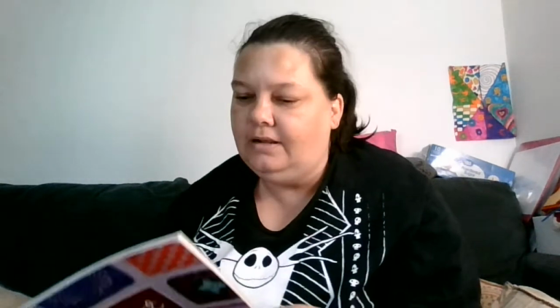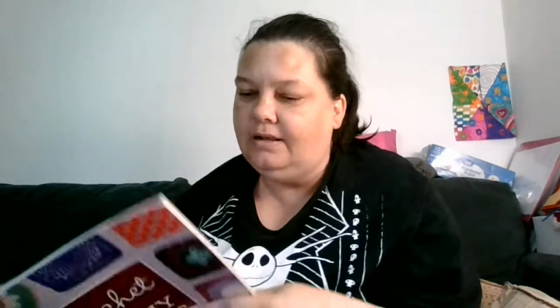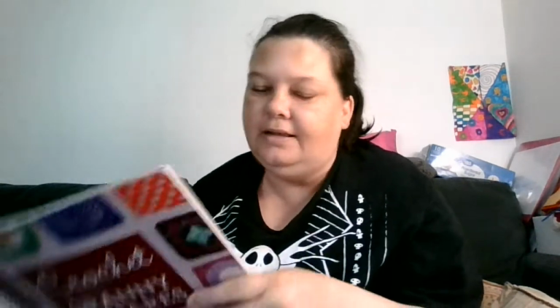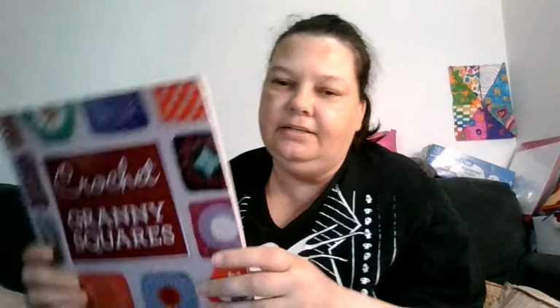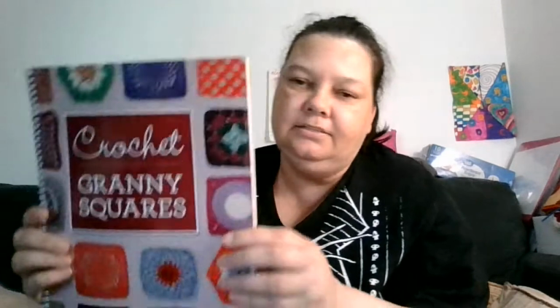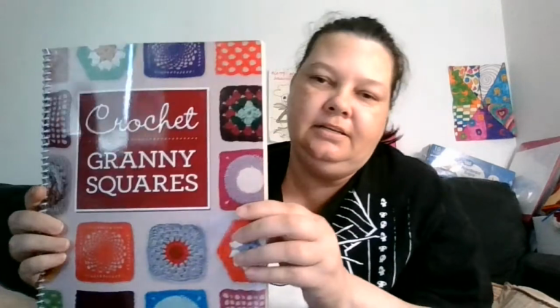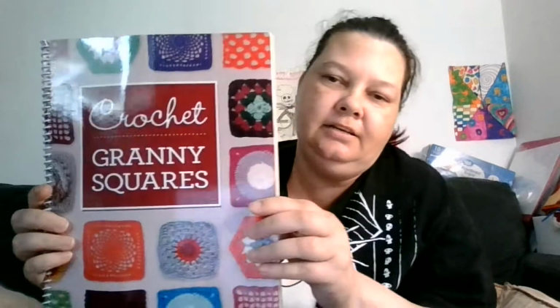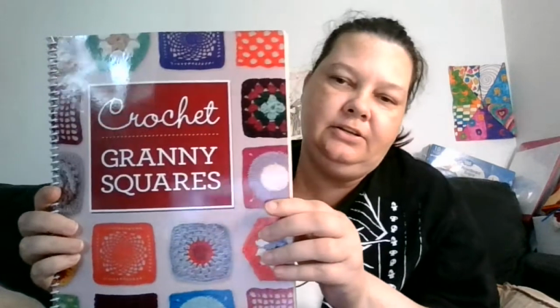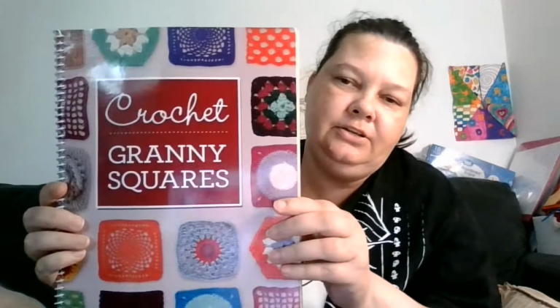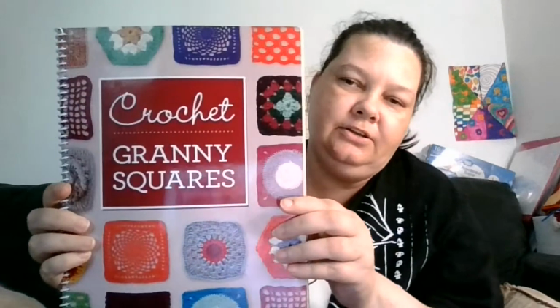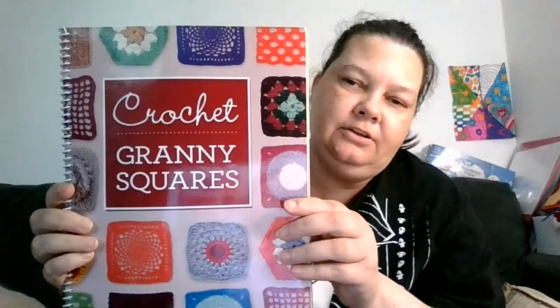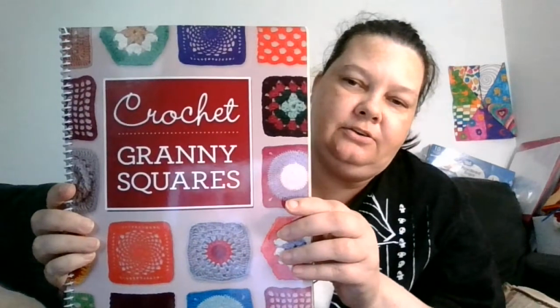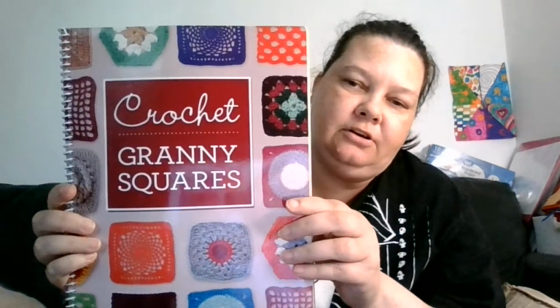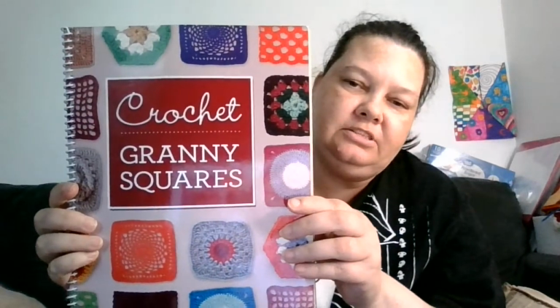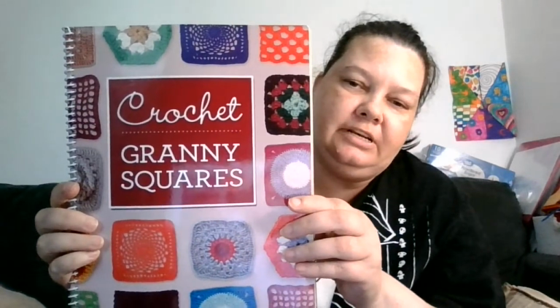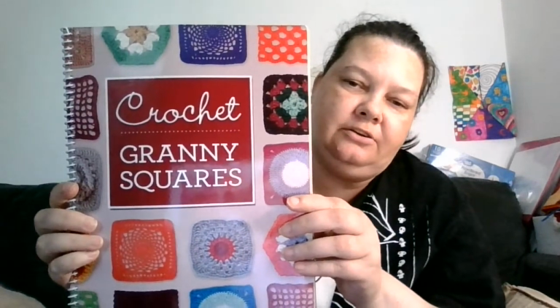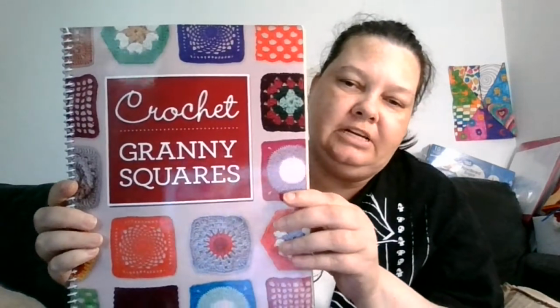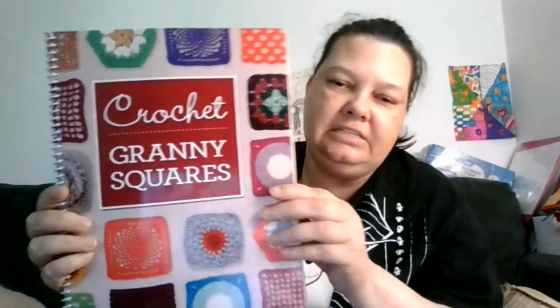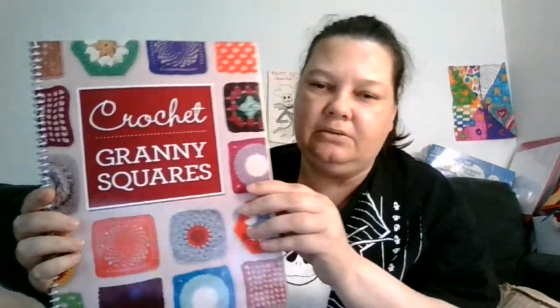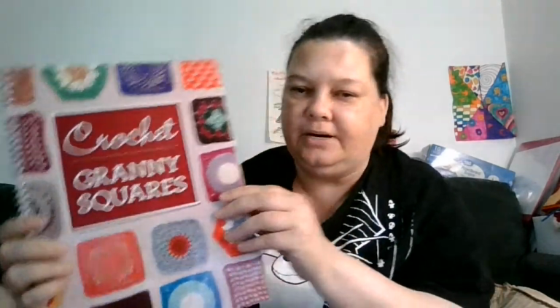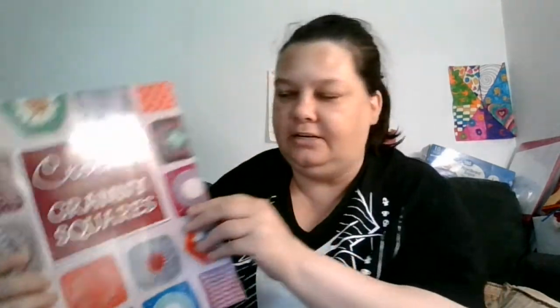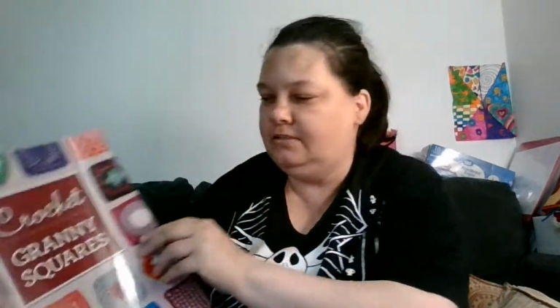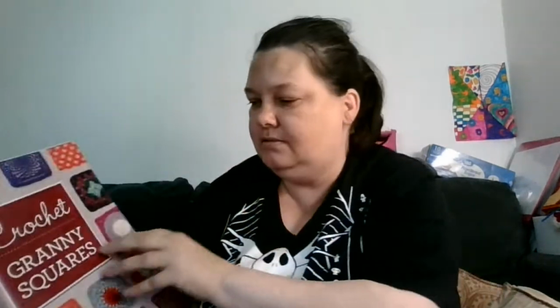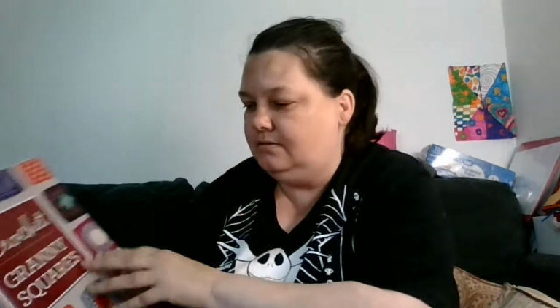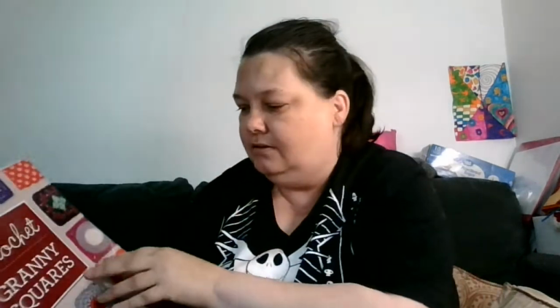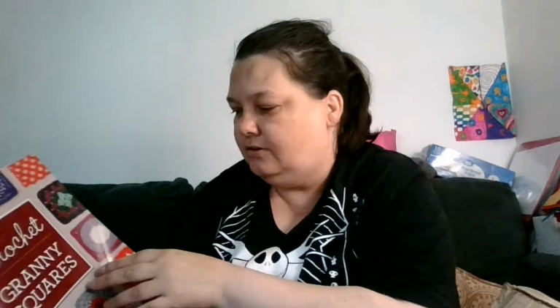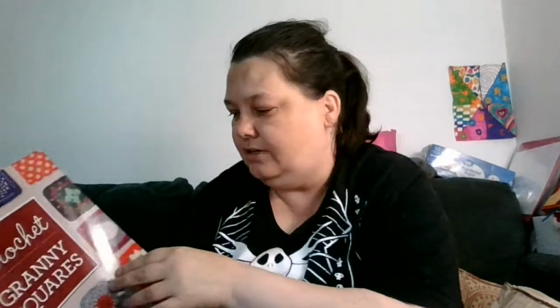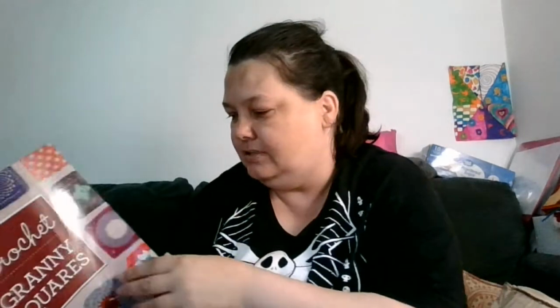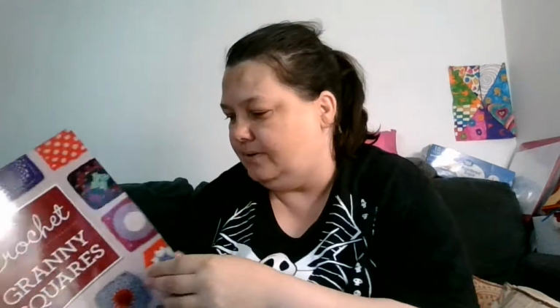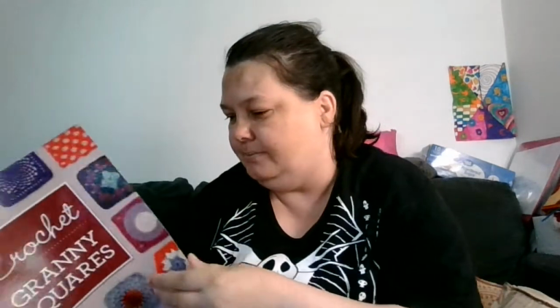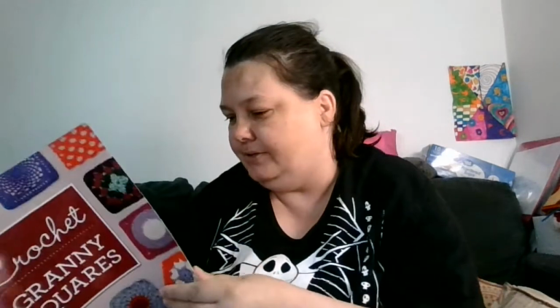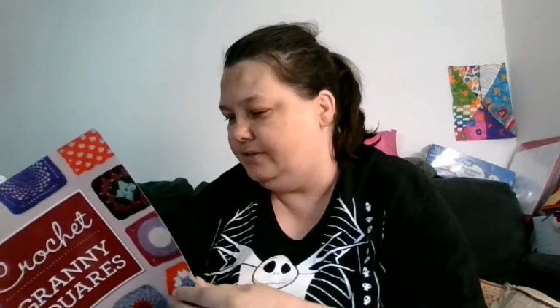And crochet granny squares, granny square book.